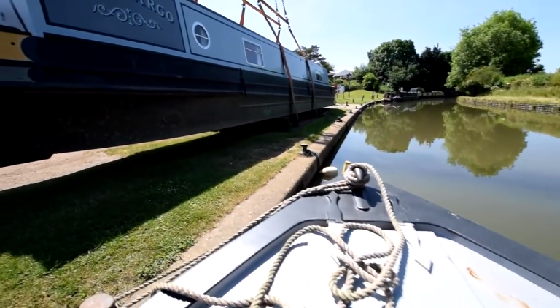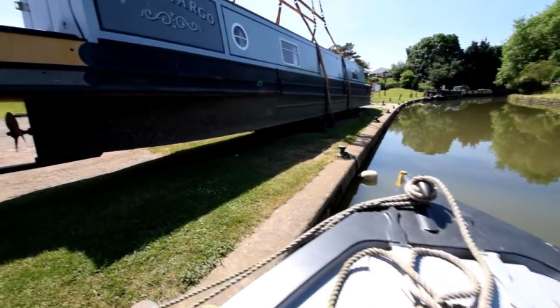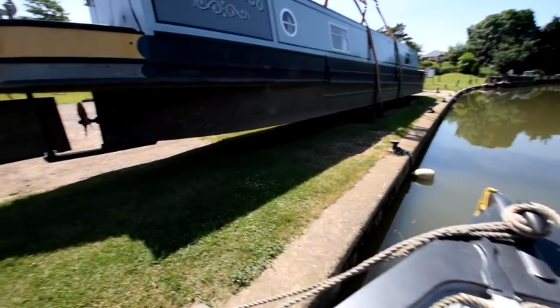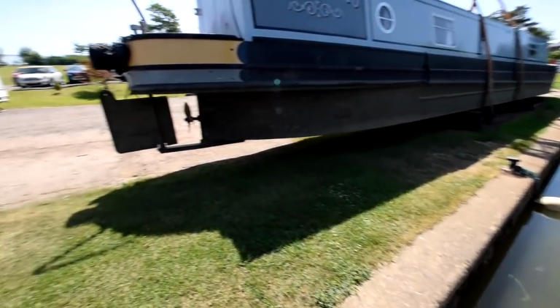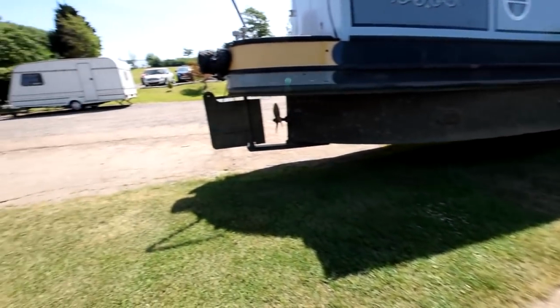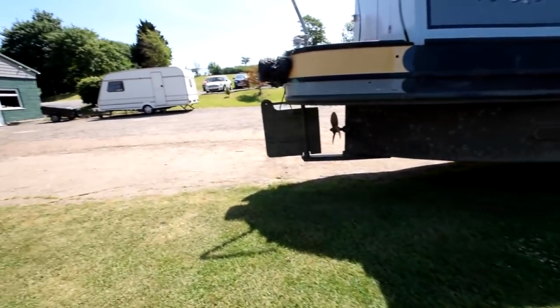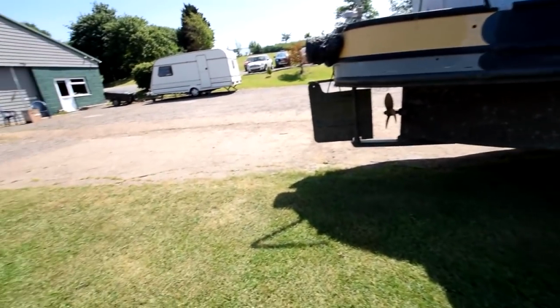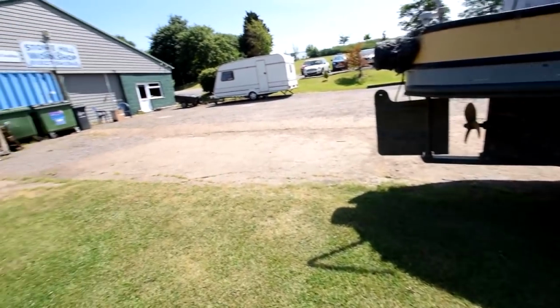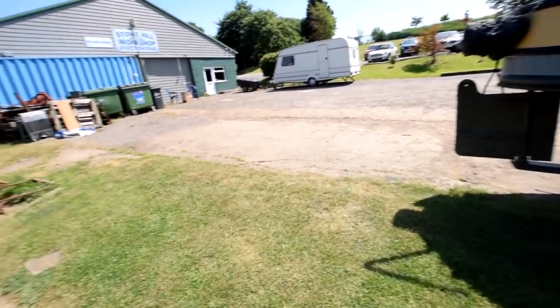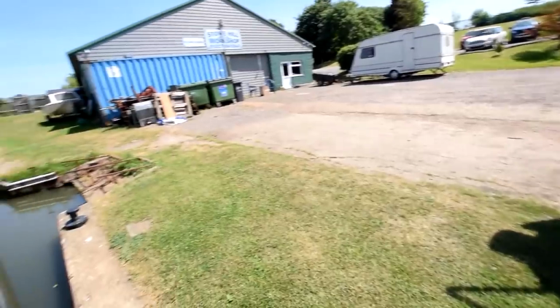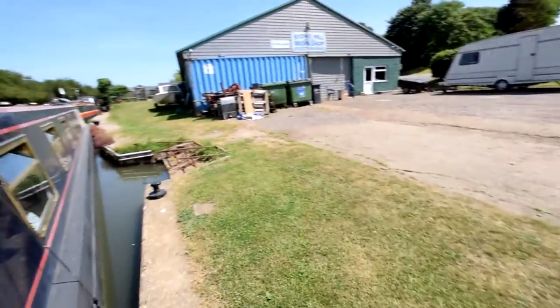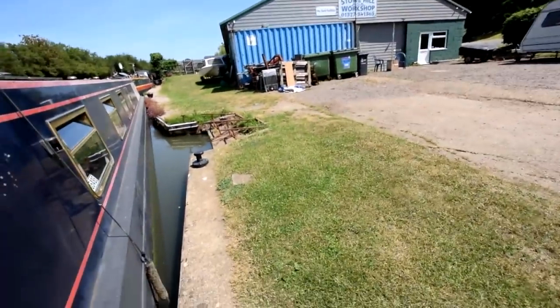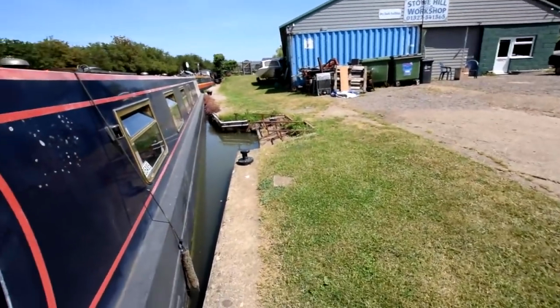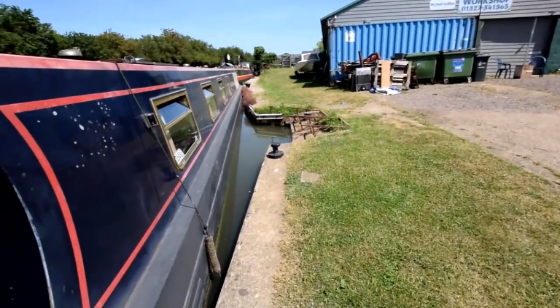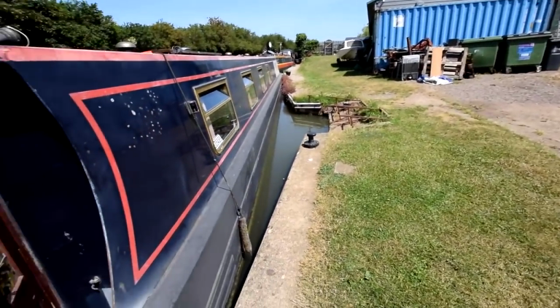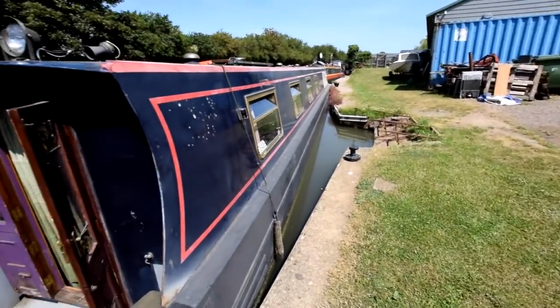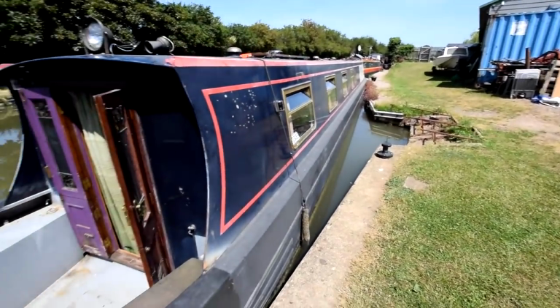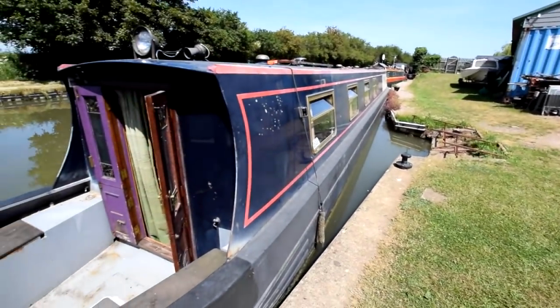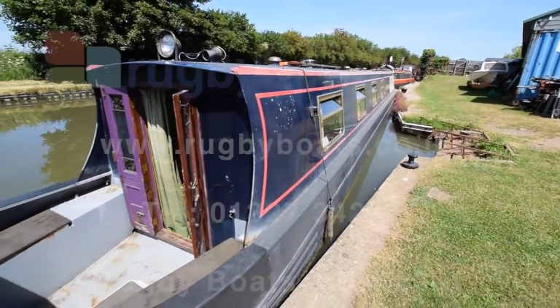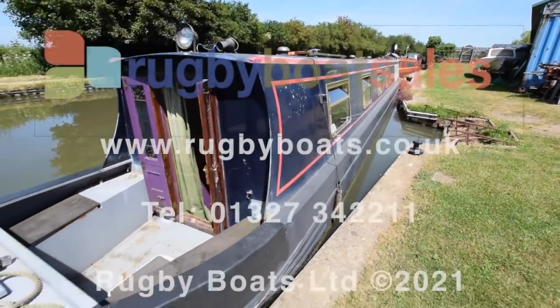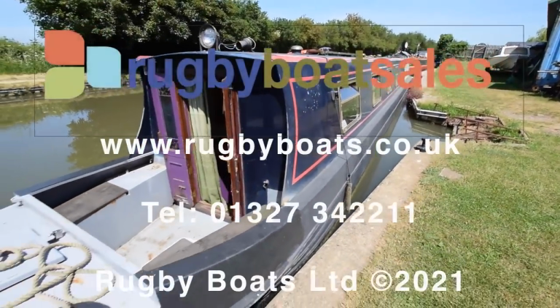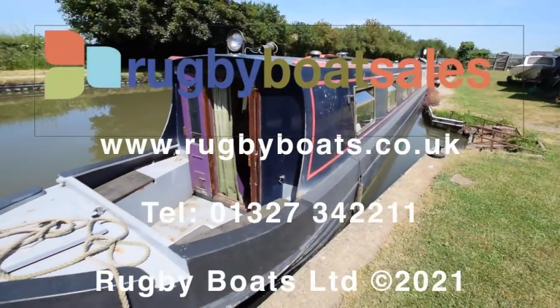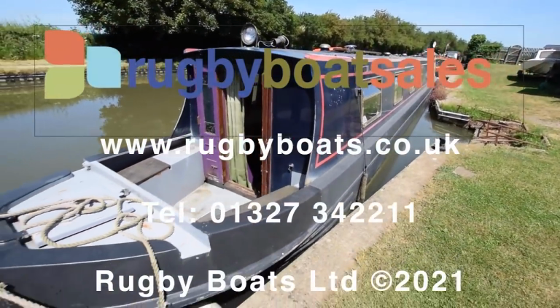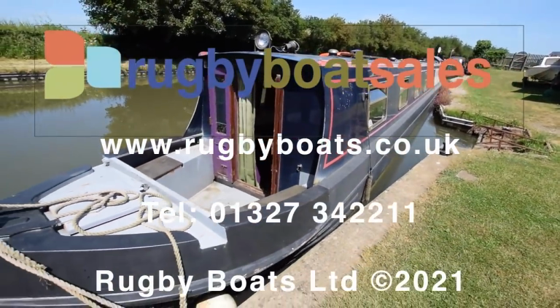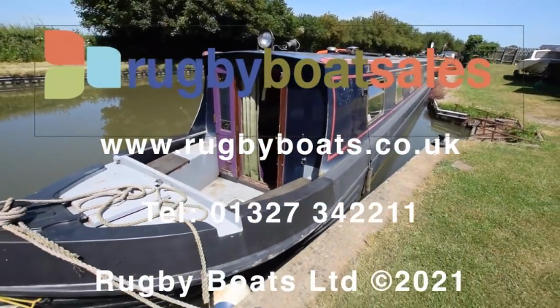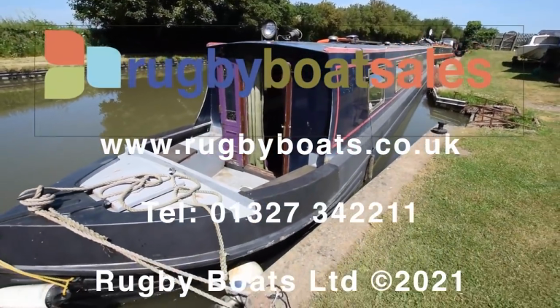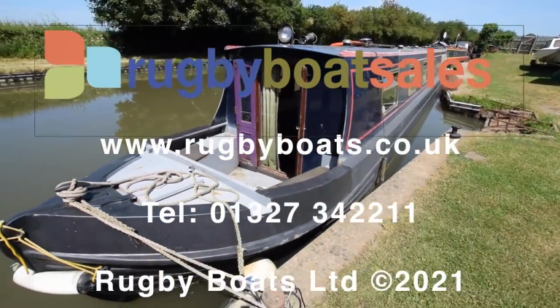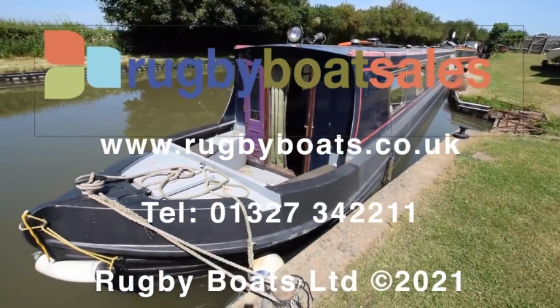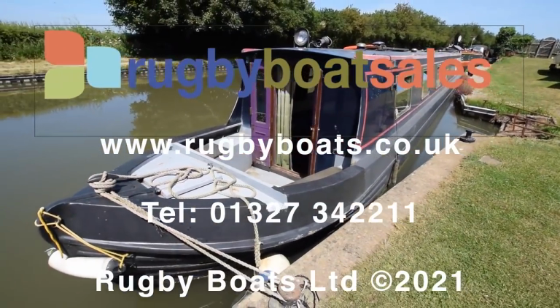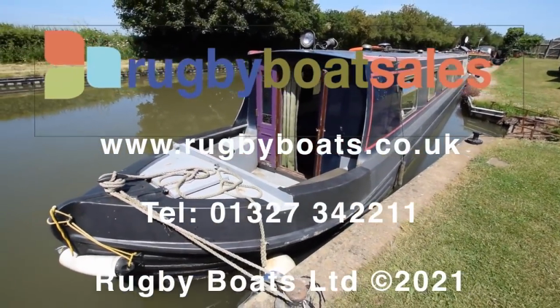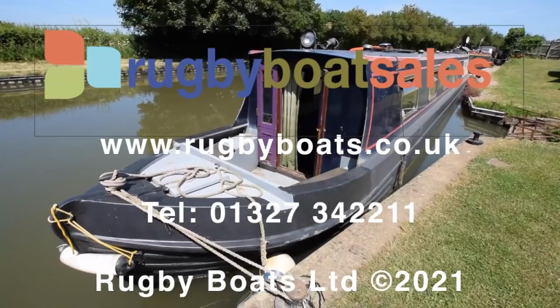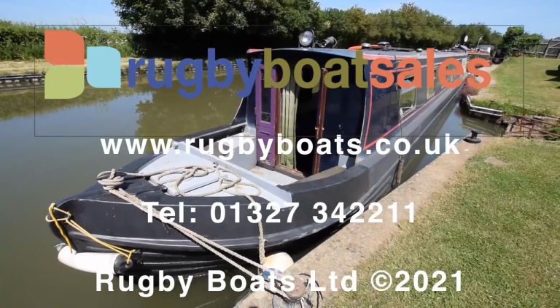There's a gallery of further photographs, a fully downloadable colour spec in the brochure and the price, of course, on our website: www.rugbyboats.co.uk.